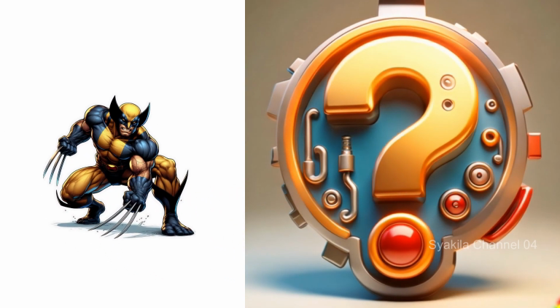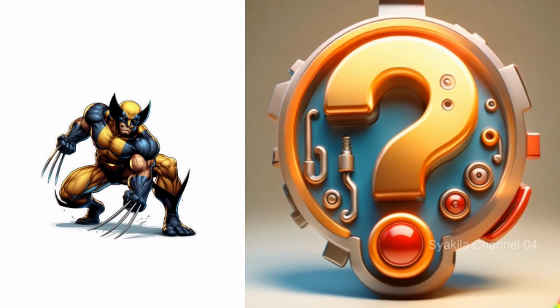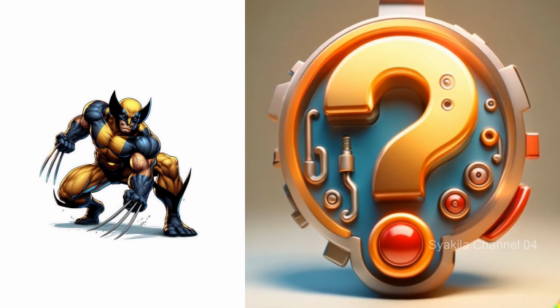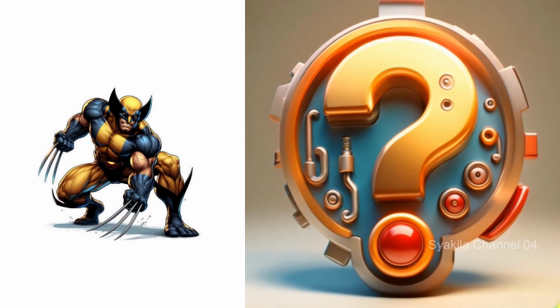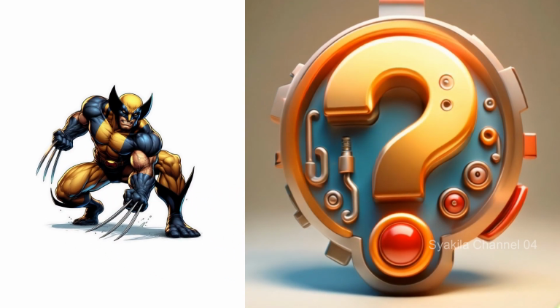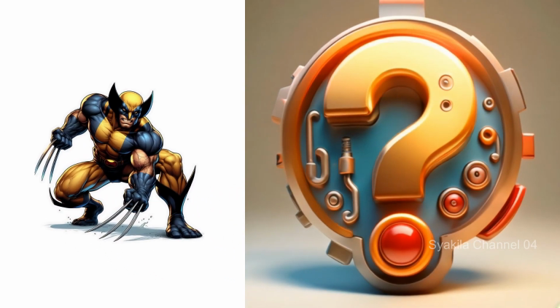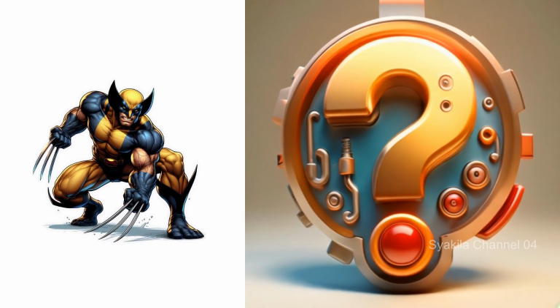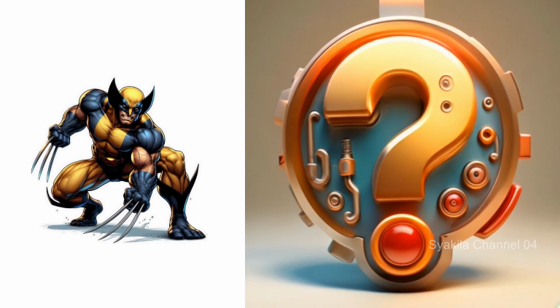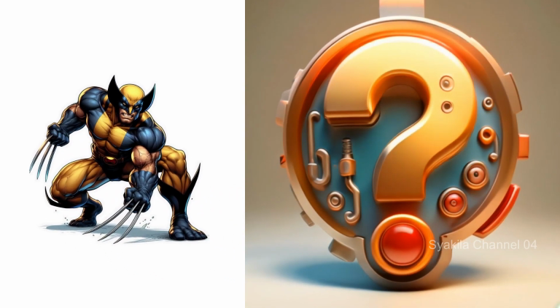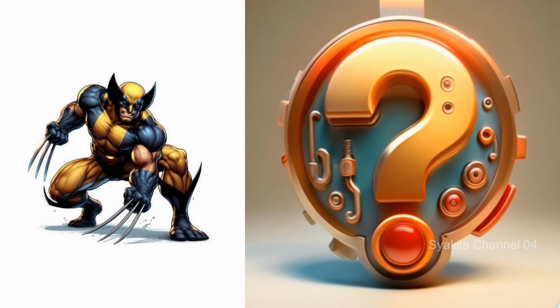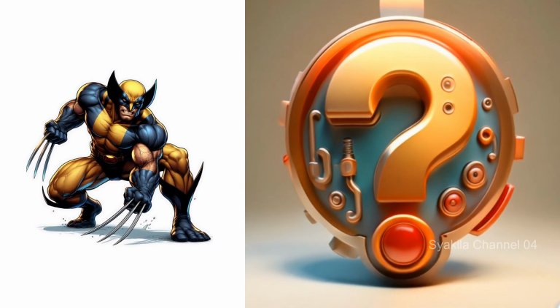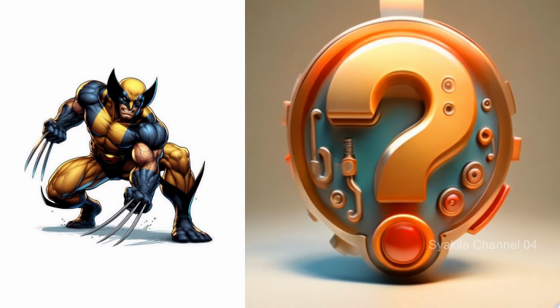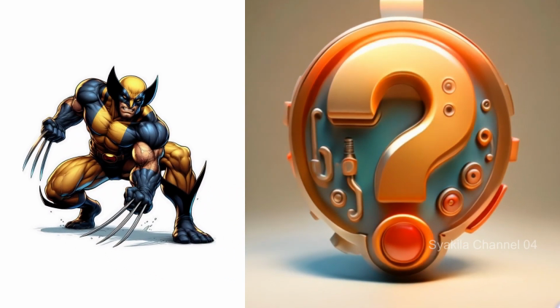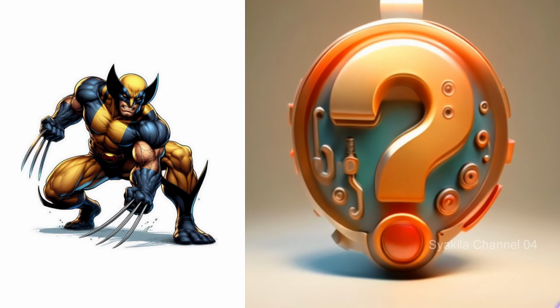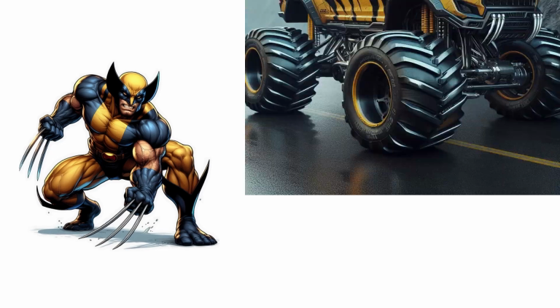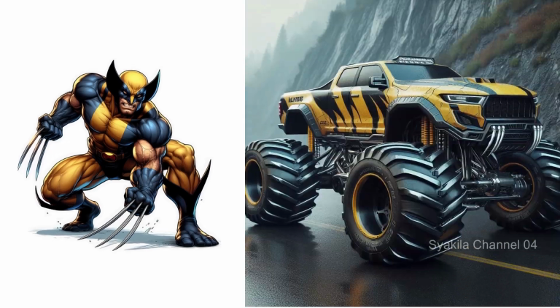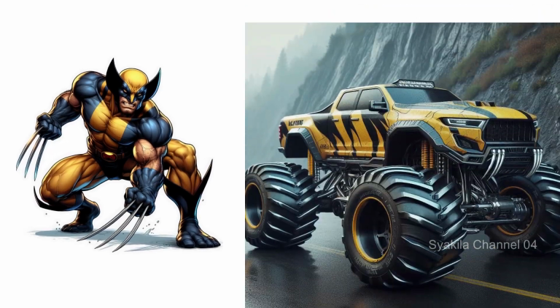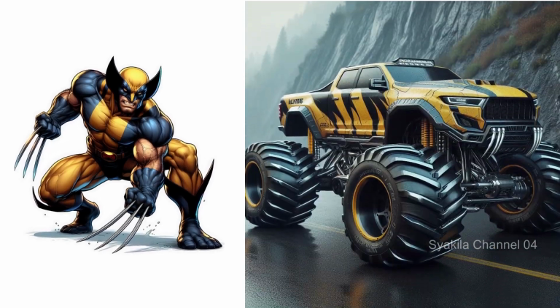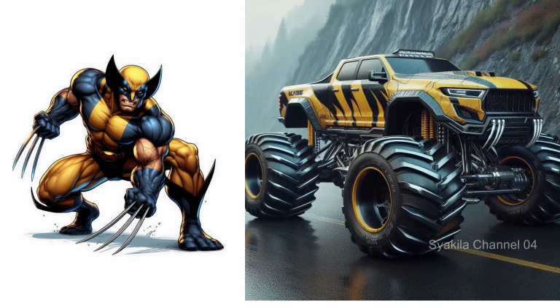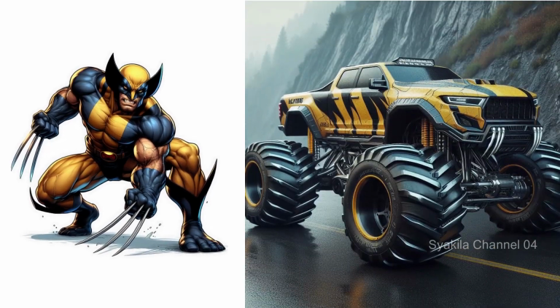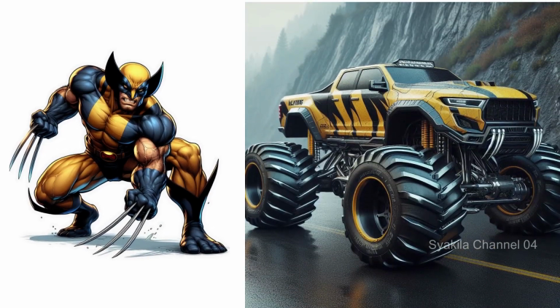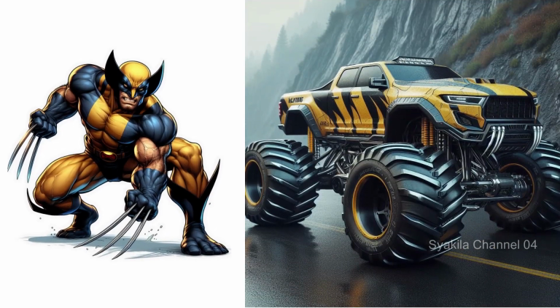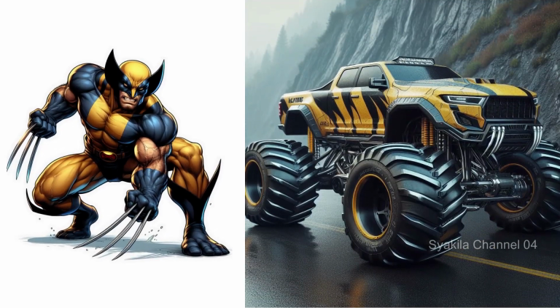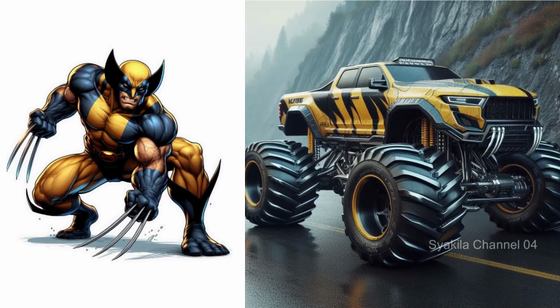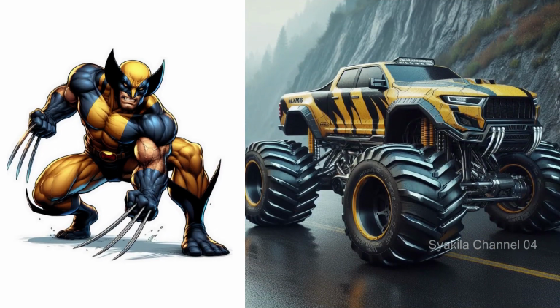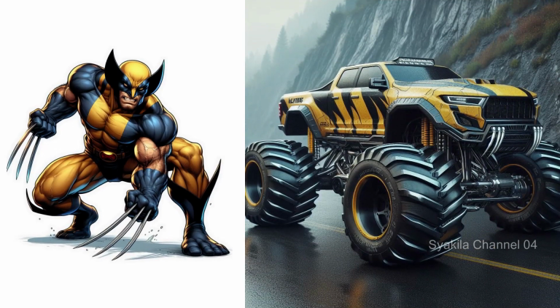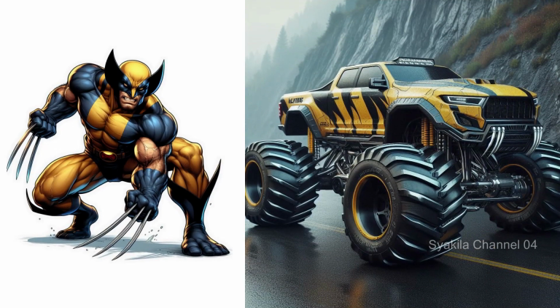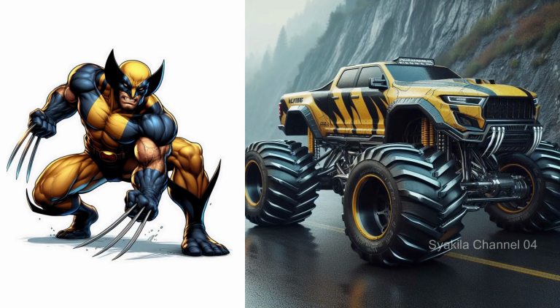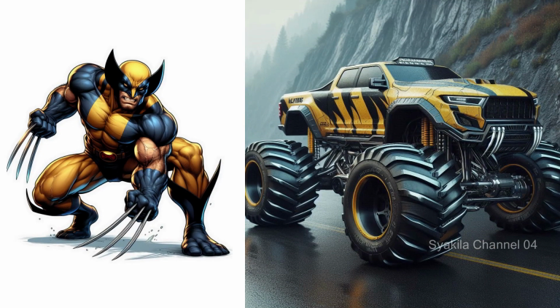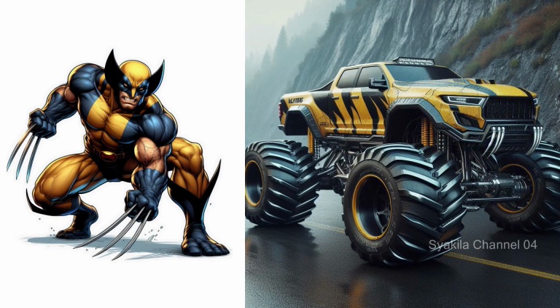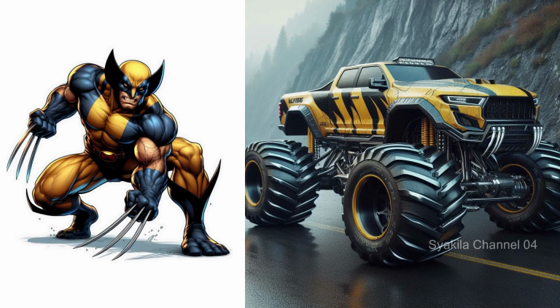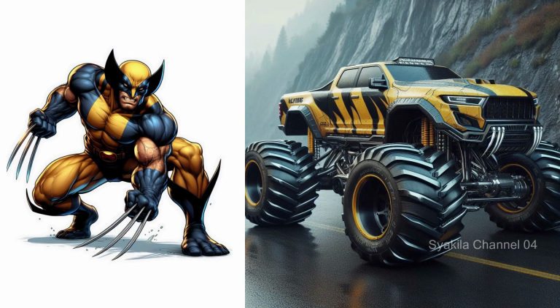Wolverine transformation into monster truck. Surely everyone likes this.